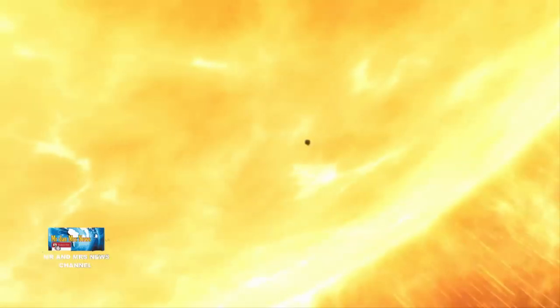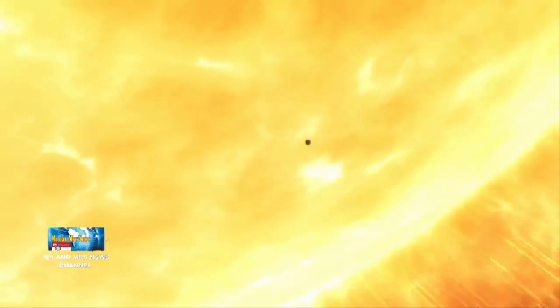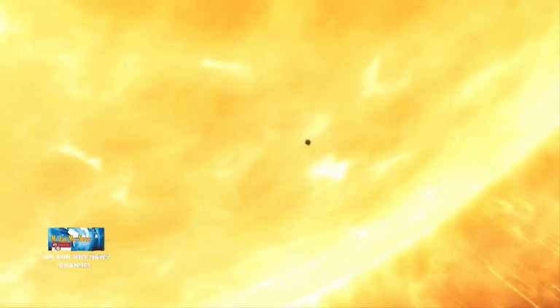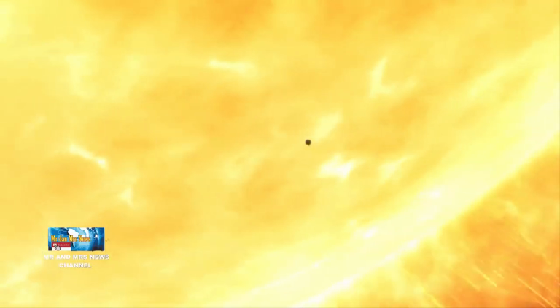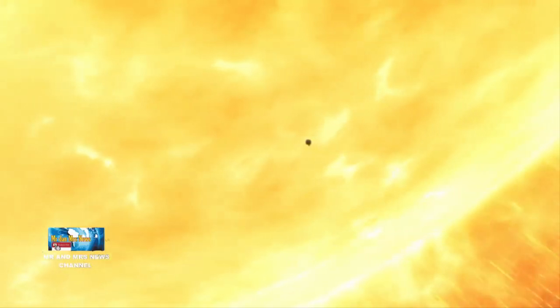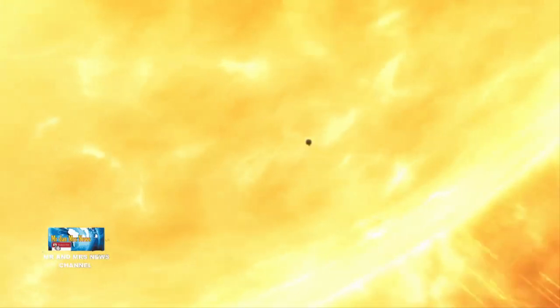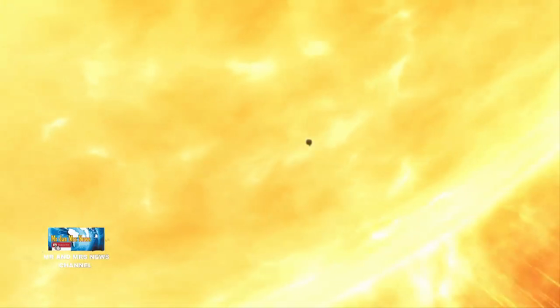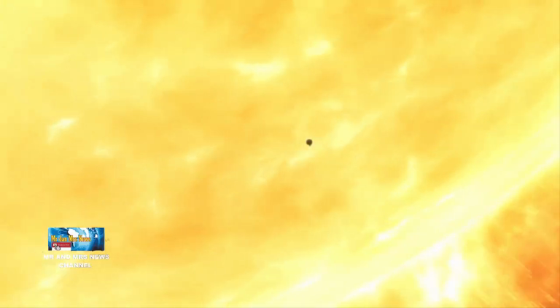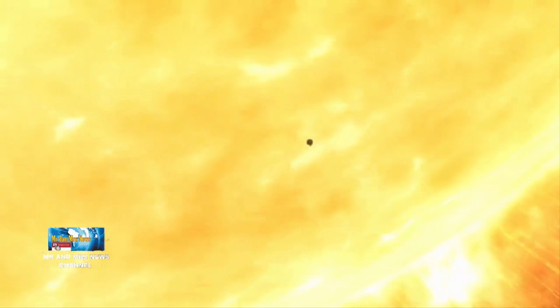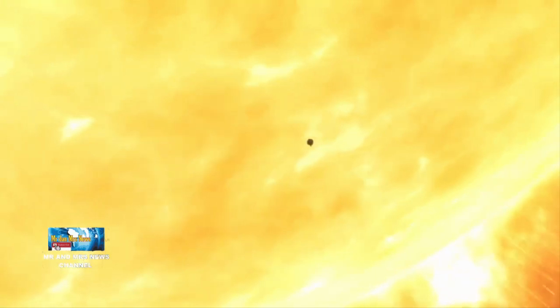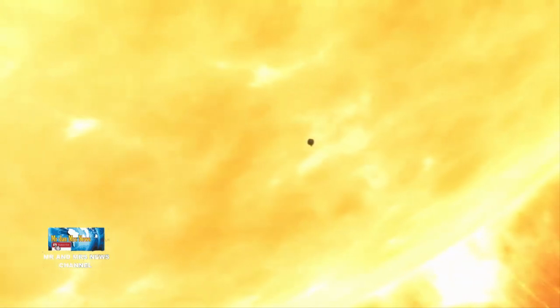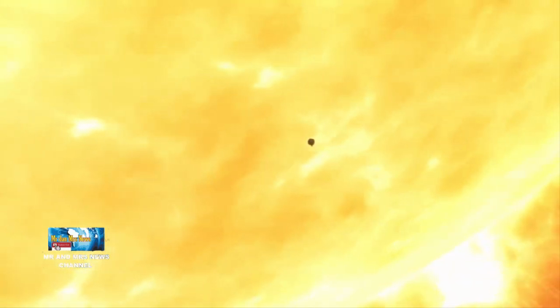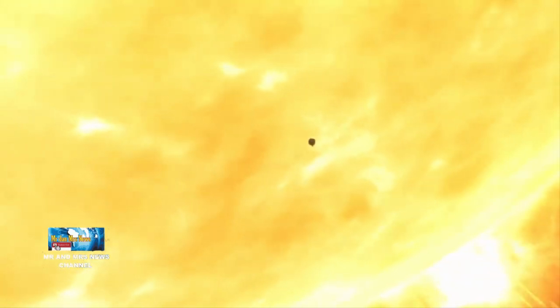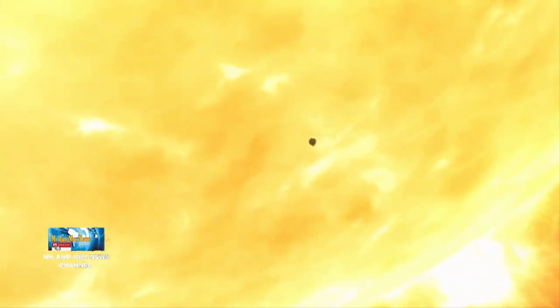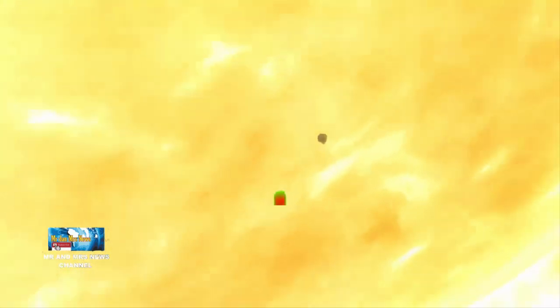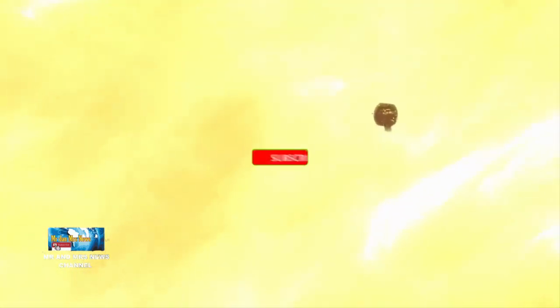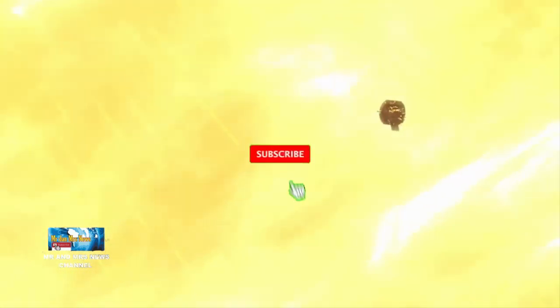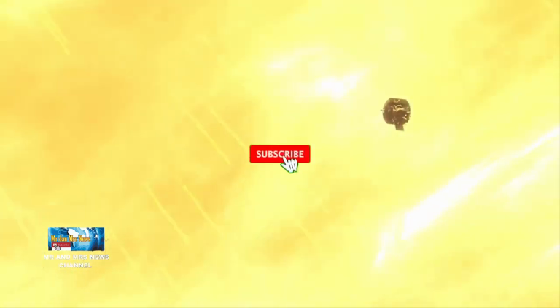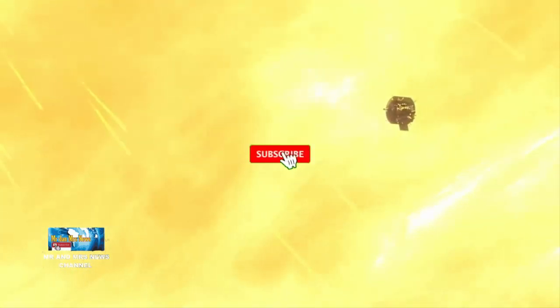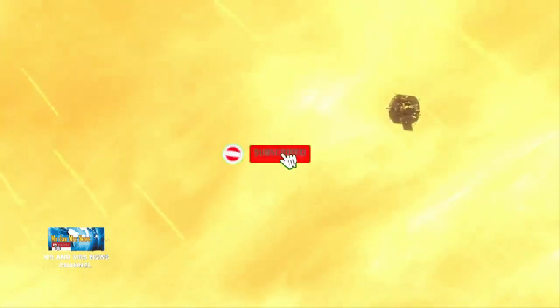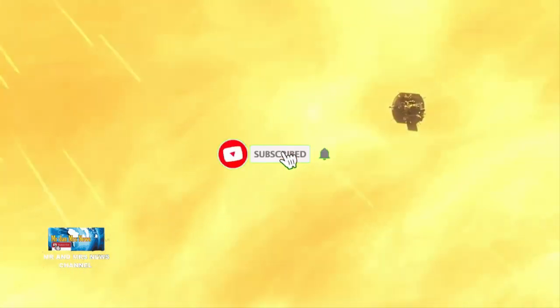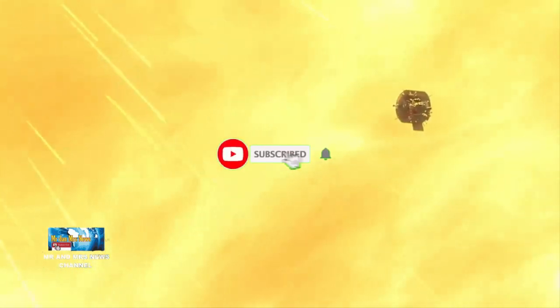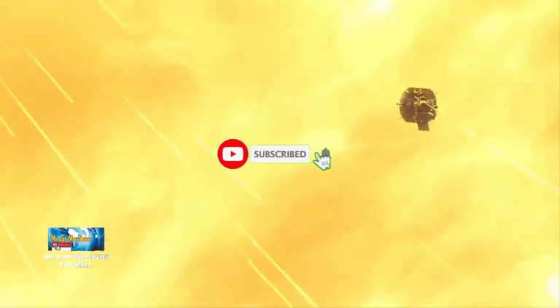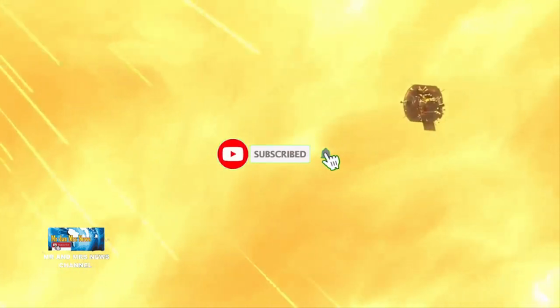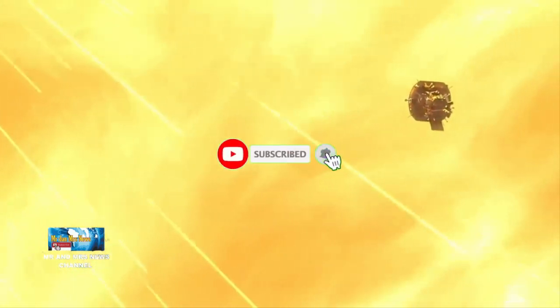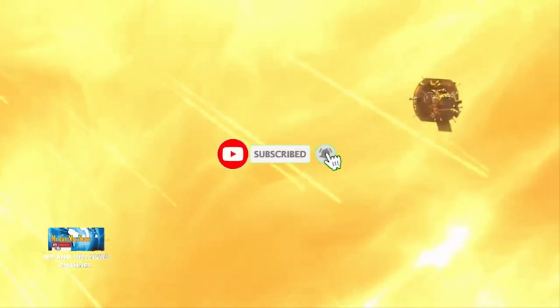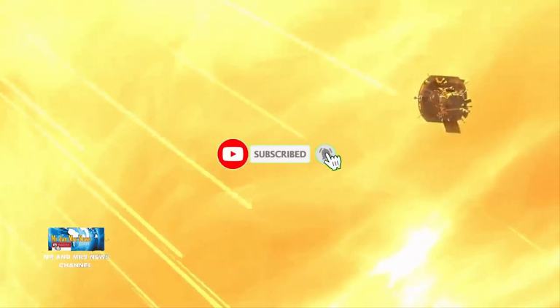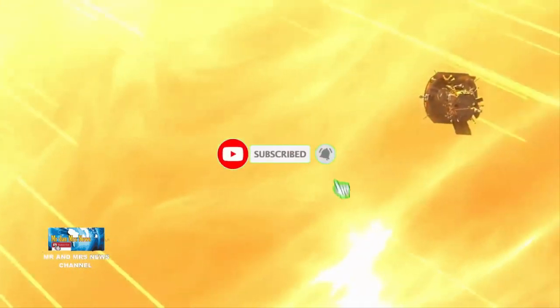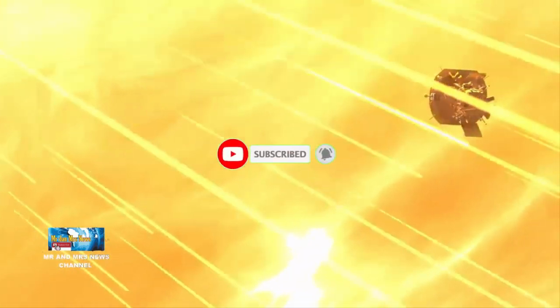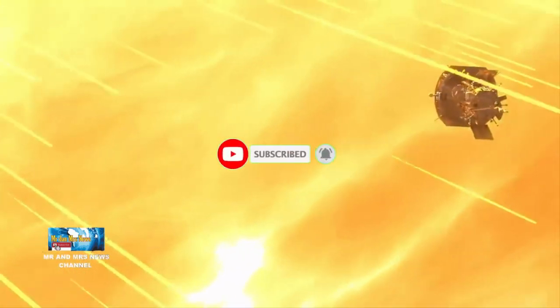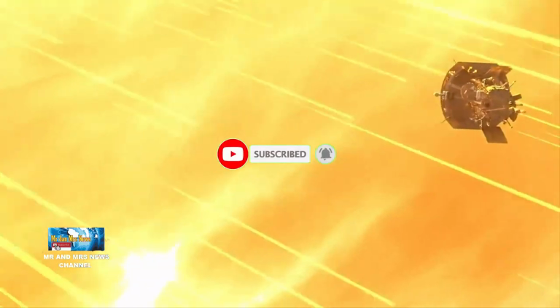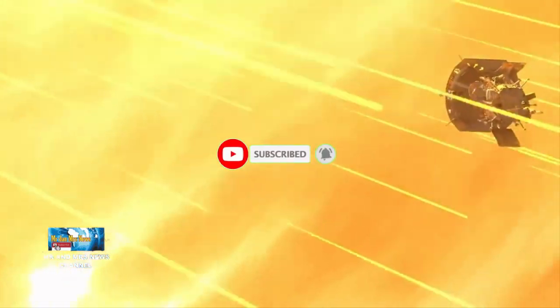Parker Solar Probe adalah momen yang menentukan untuk ilmuwan surya dan pencapaian yang benar-benar luar biasa.